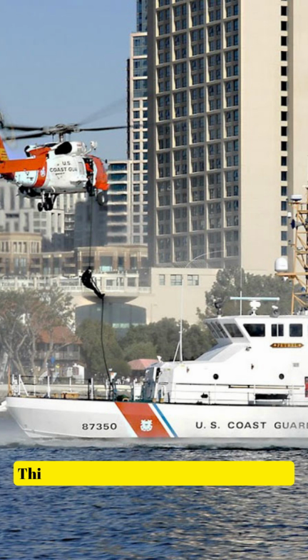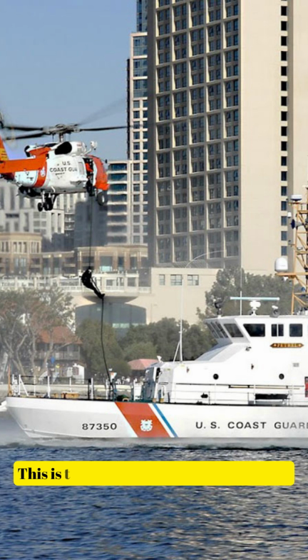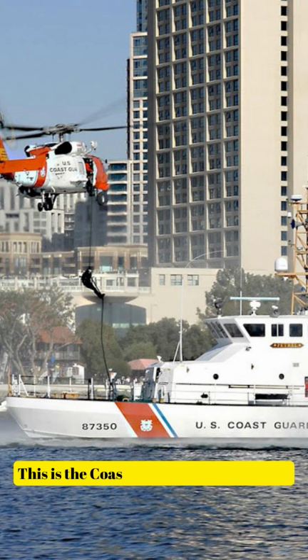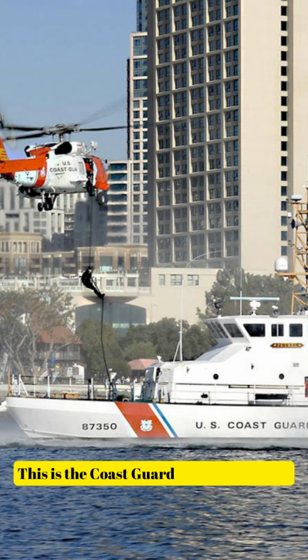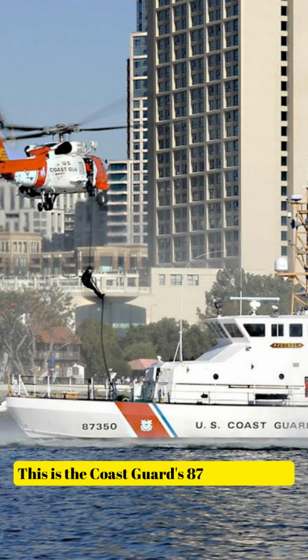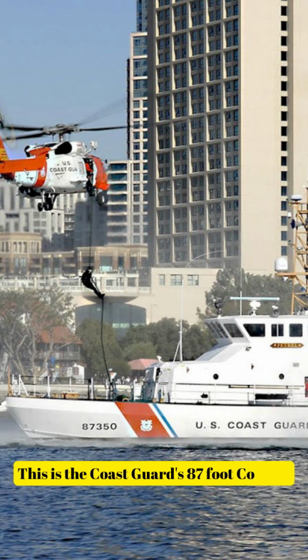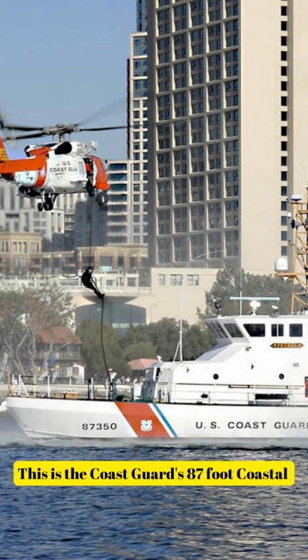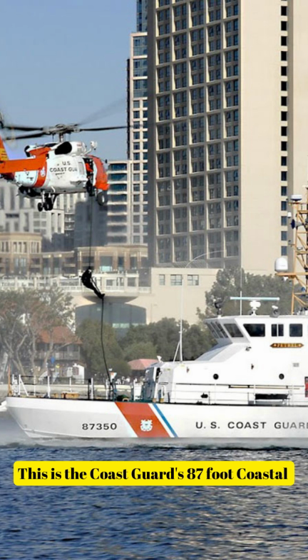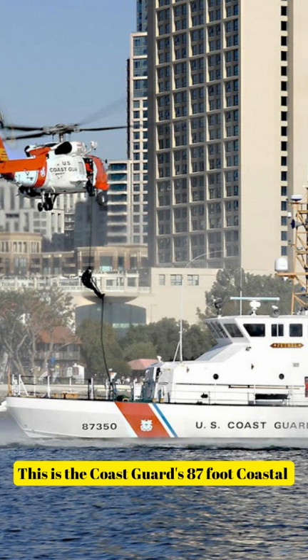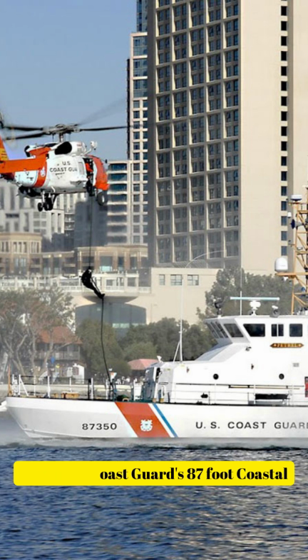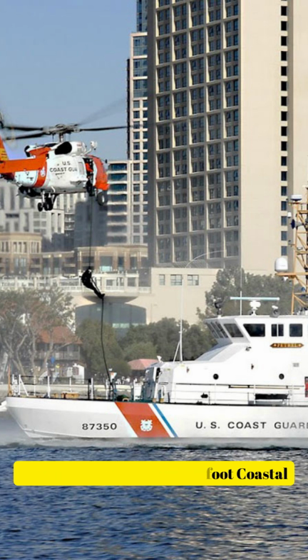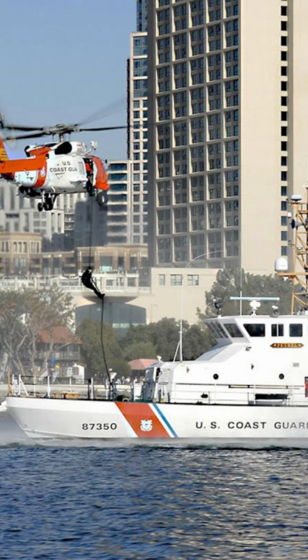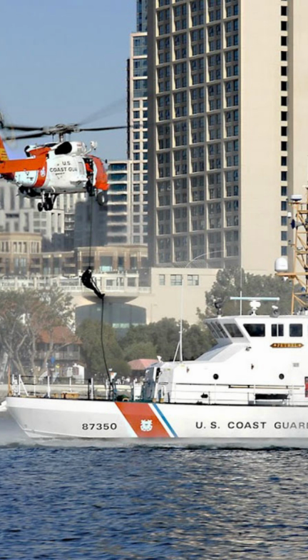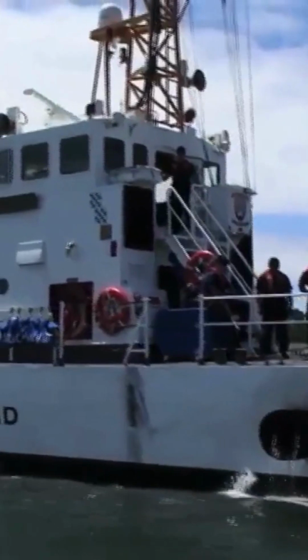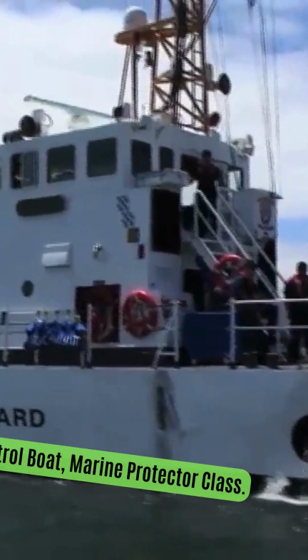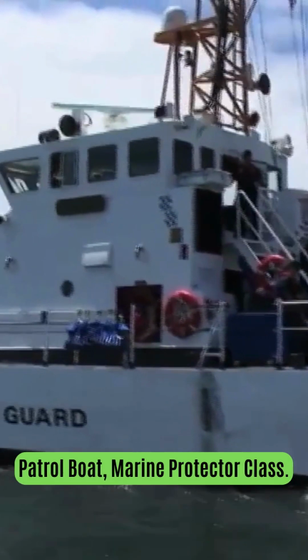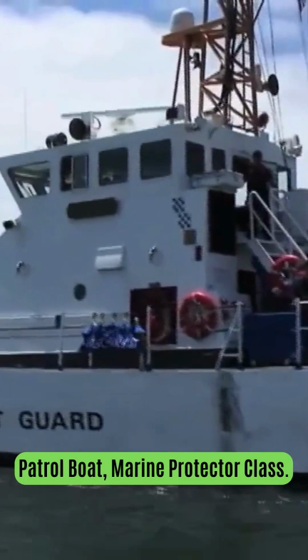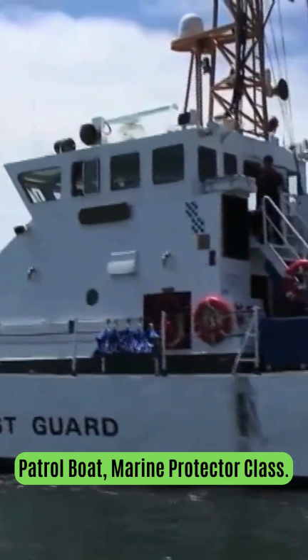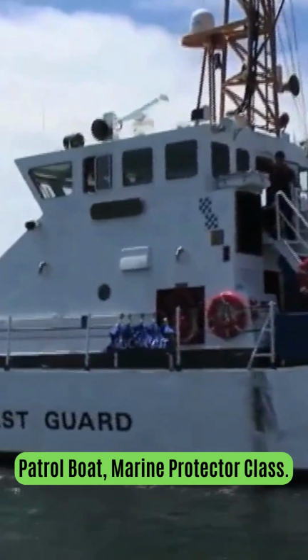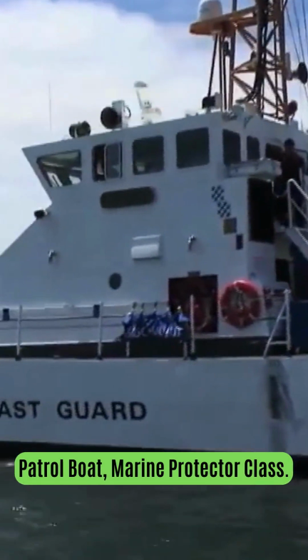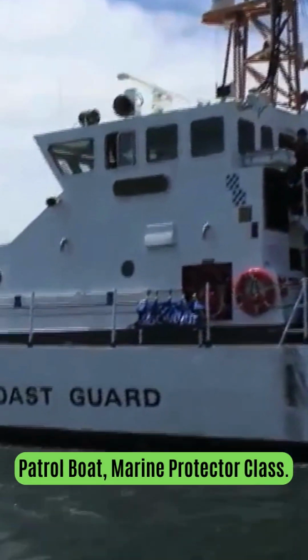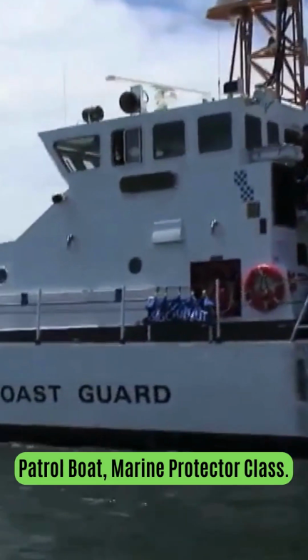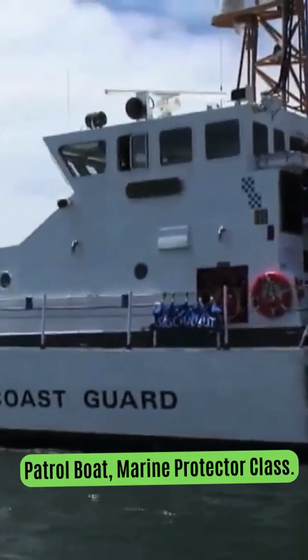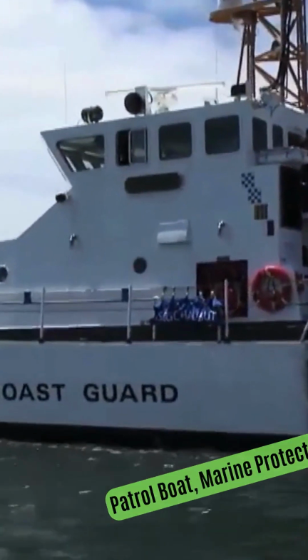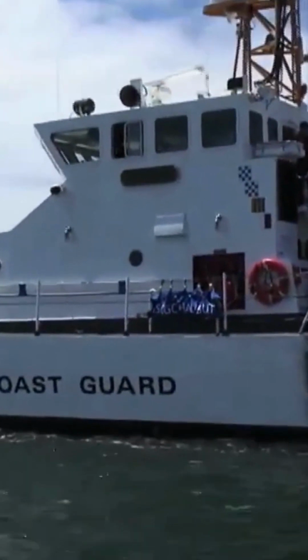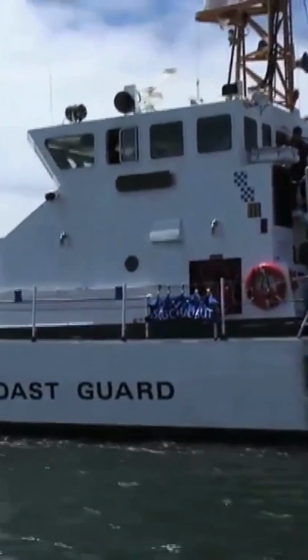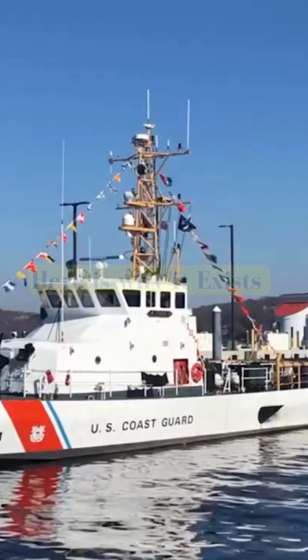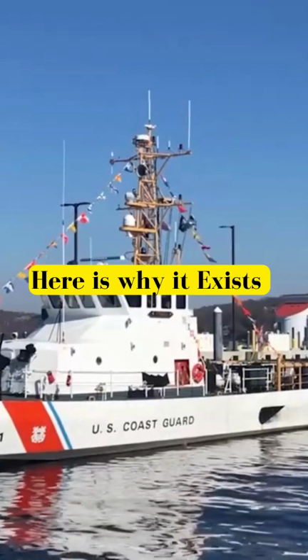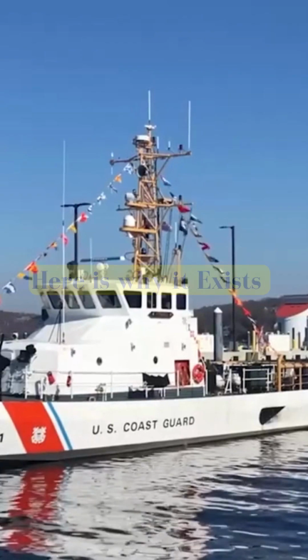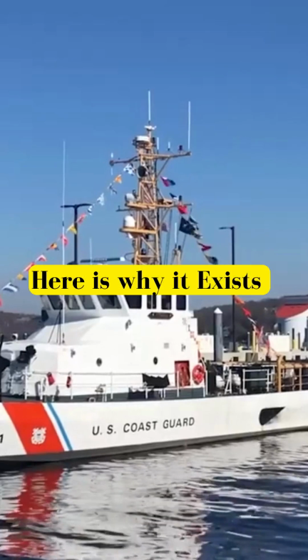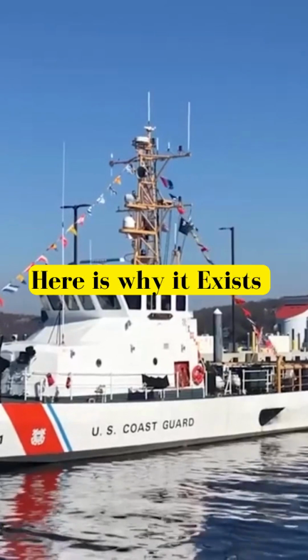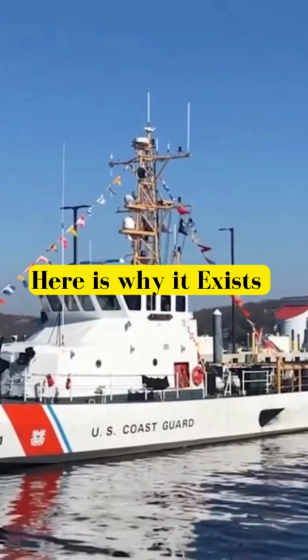This is the Coast Guard's 87-foot coastal patrol boat, Marine Protector class. Here is why it exists.